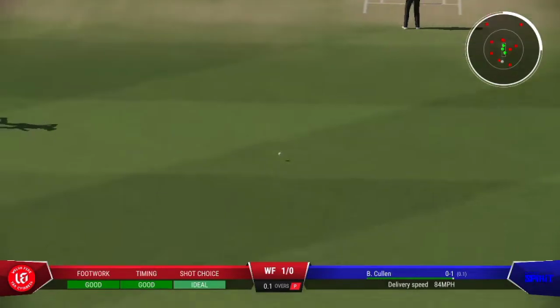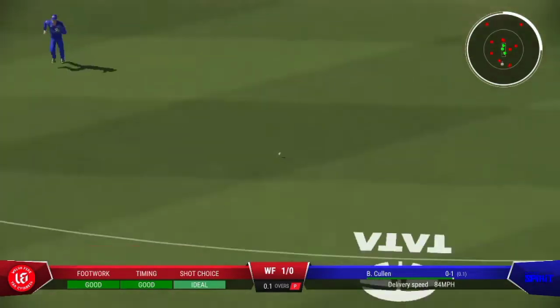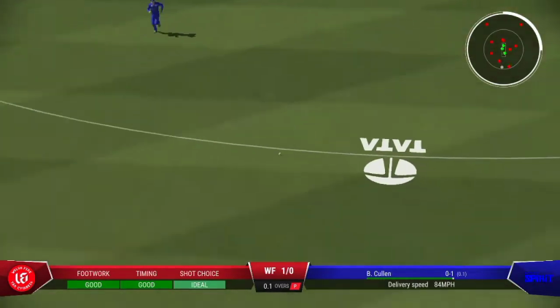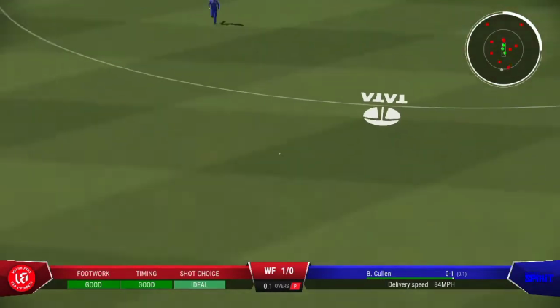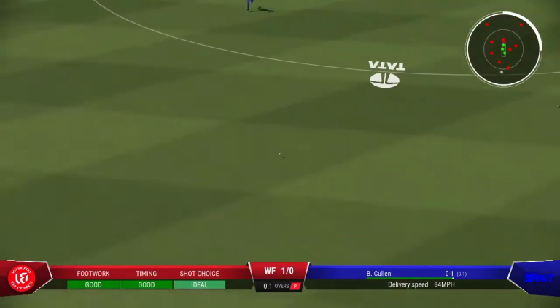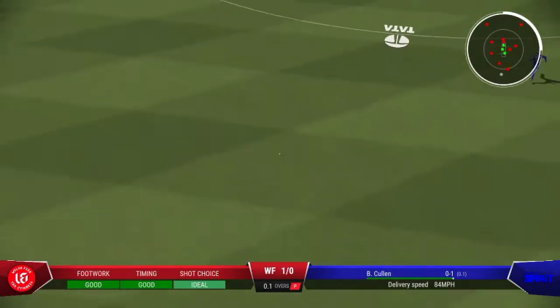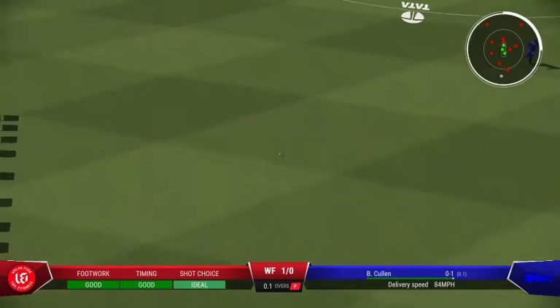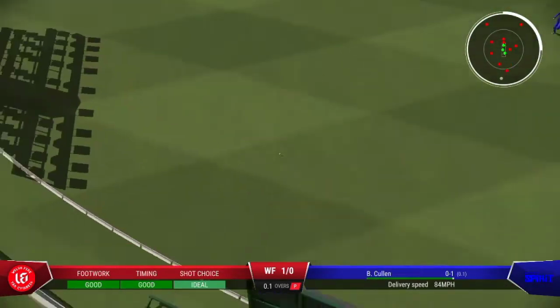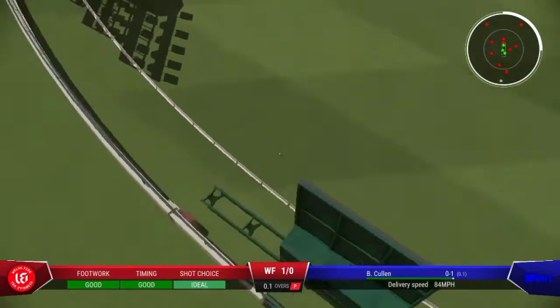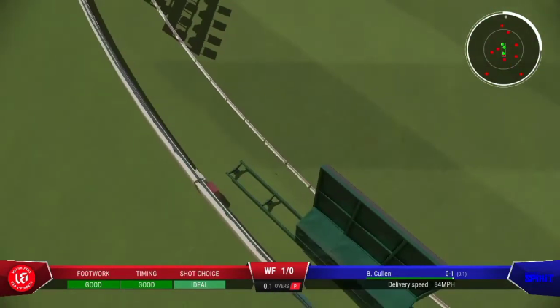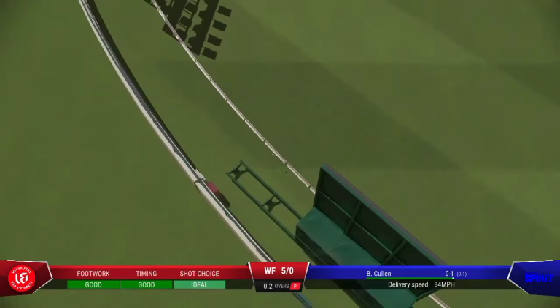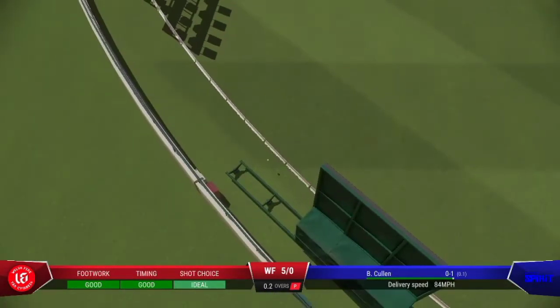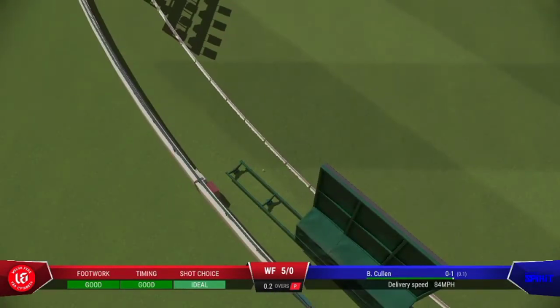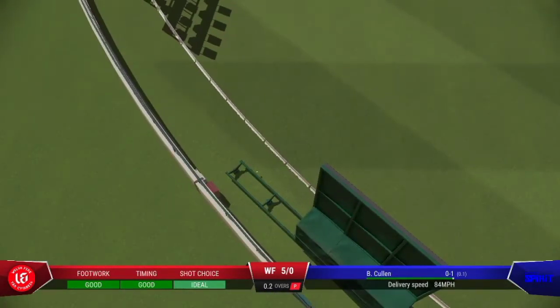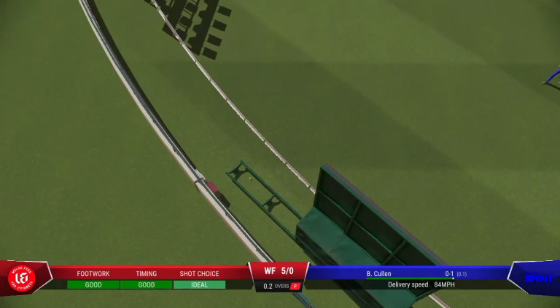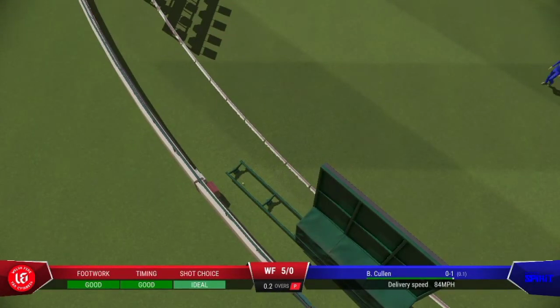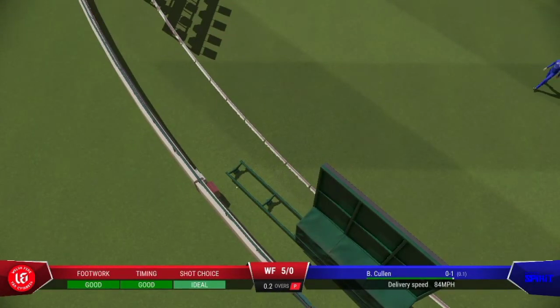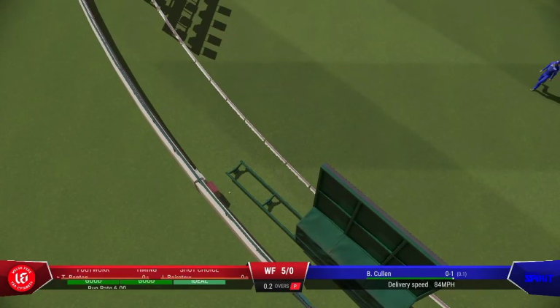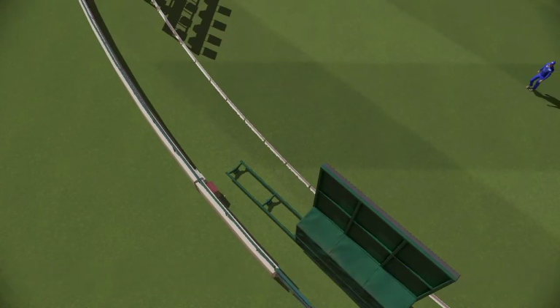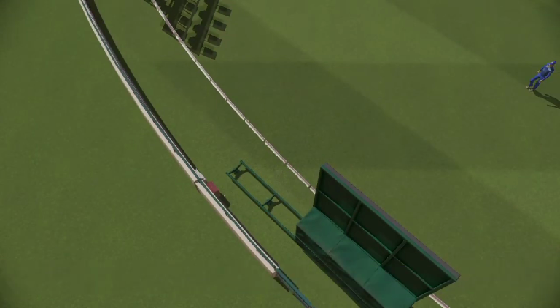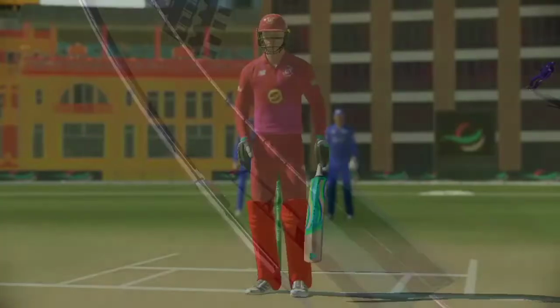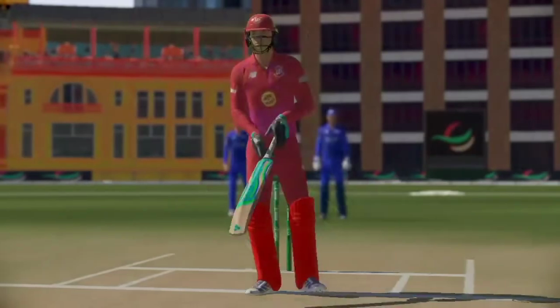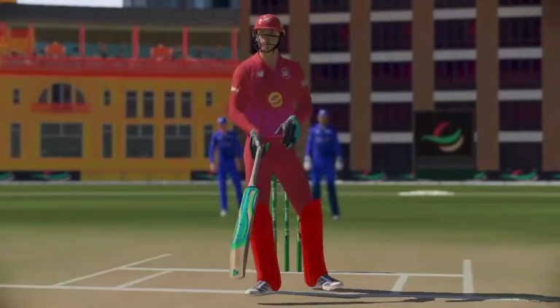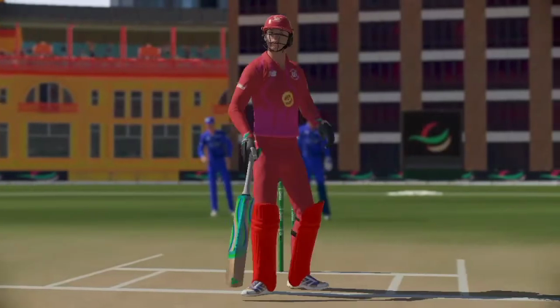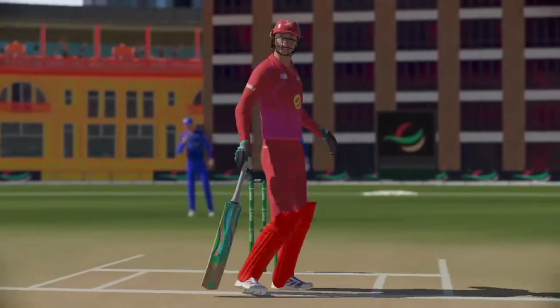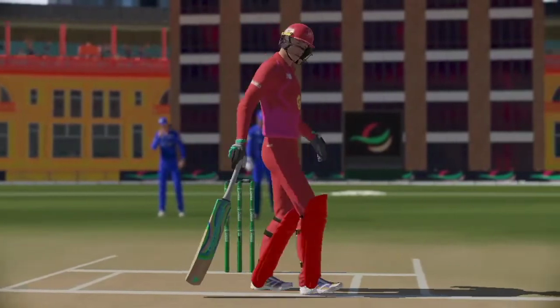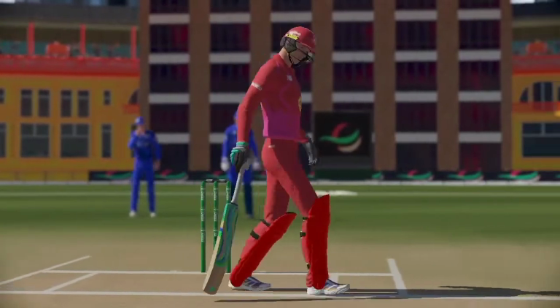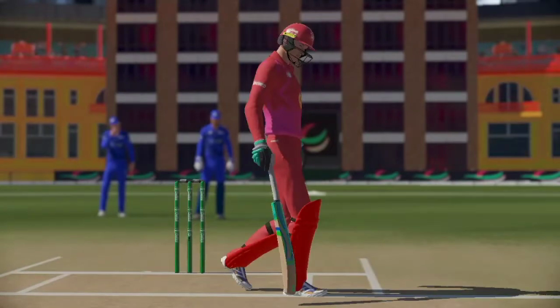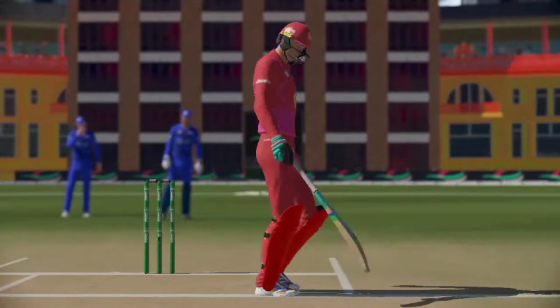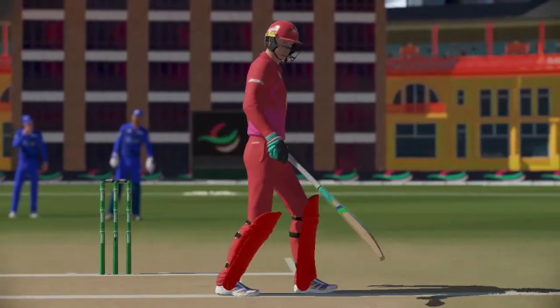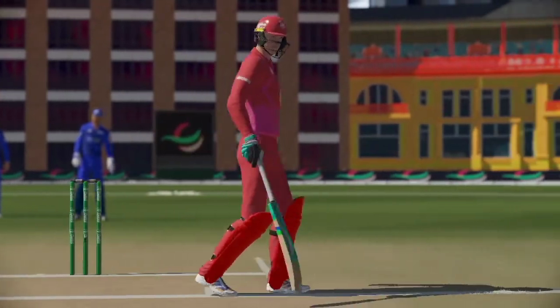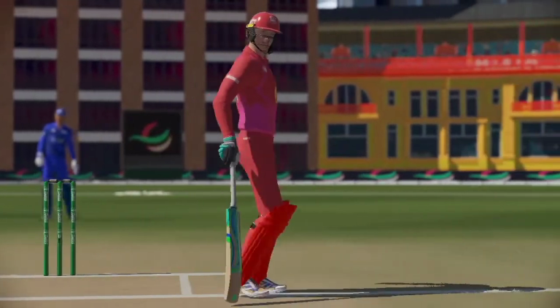Into the gap, nice shot. Onto the front foot early, placed it perfectly into the gap. Timed it nicely for four more.